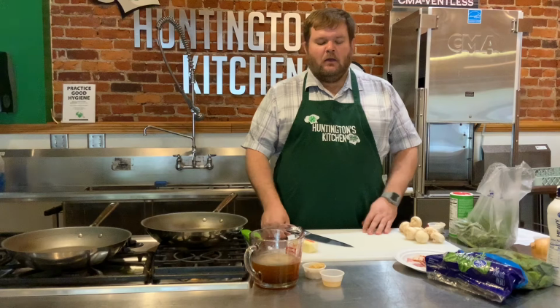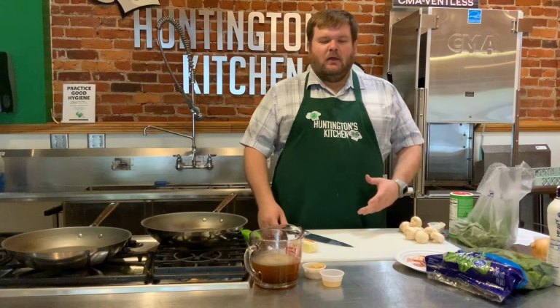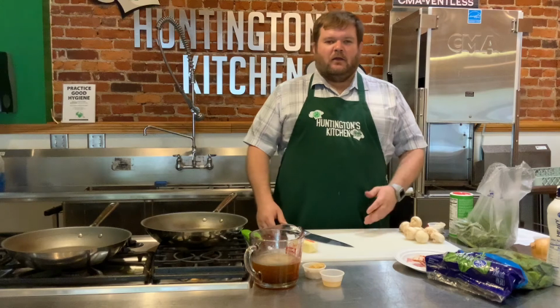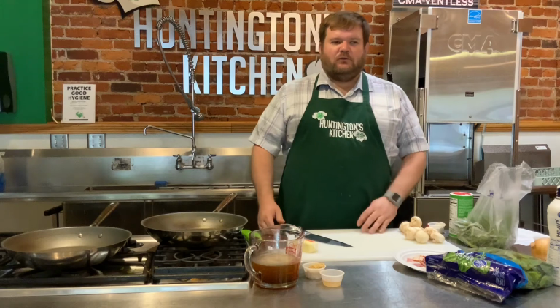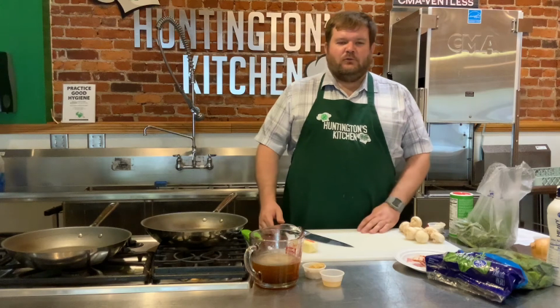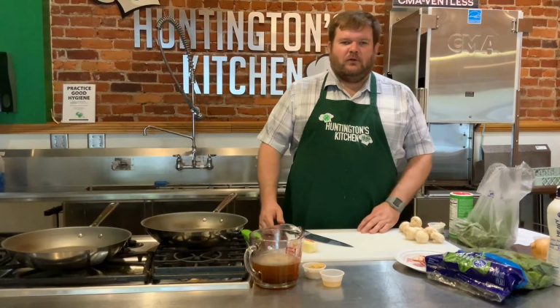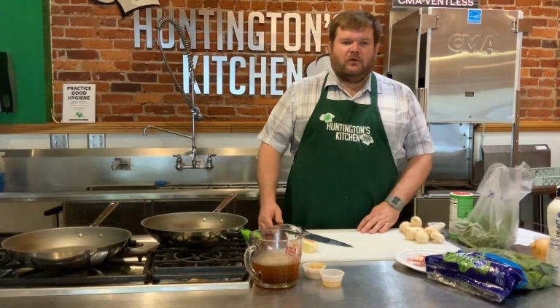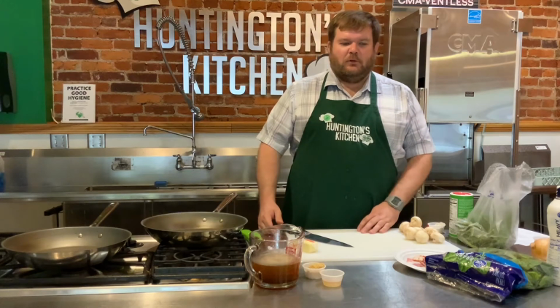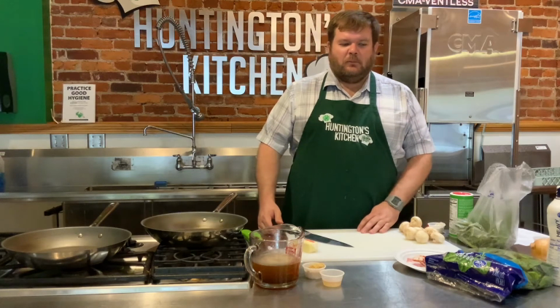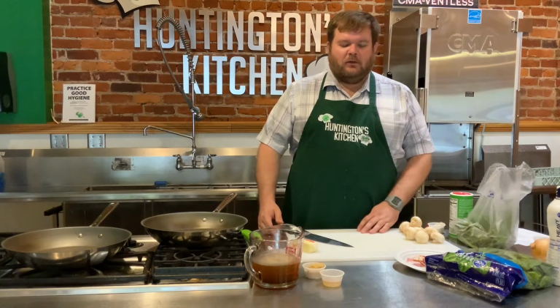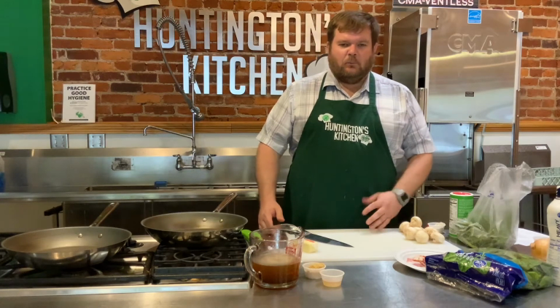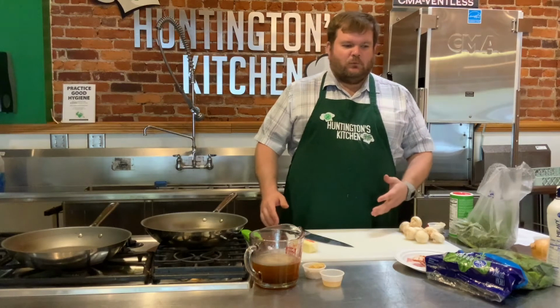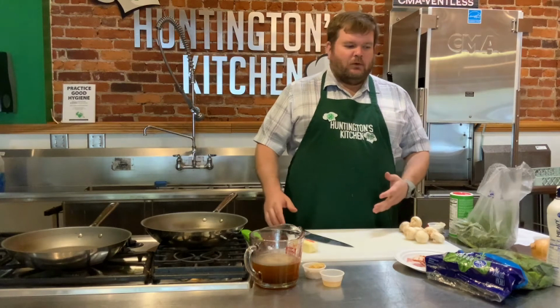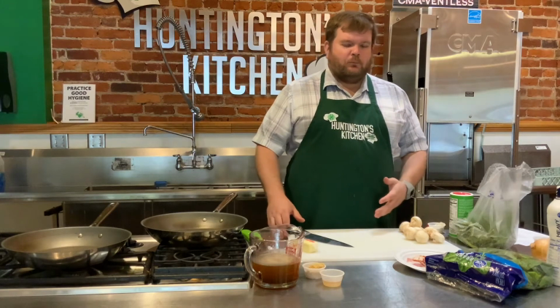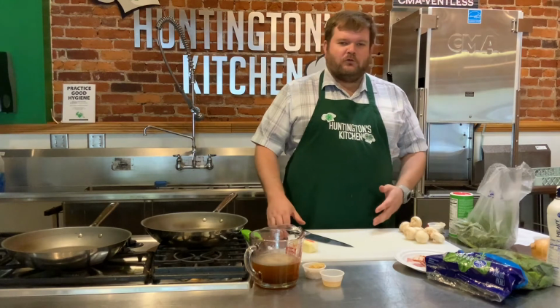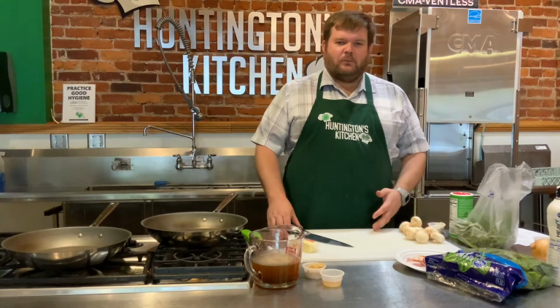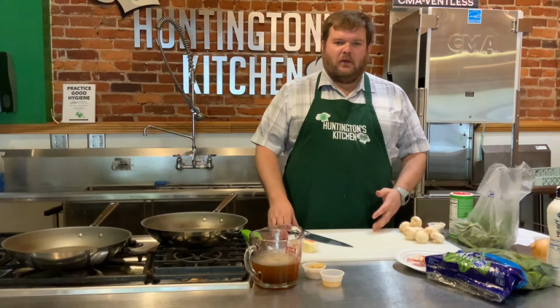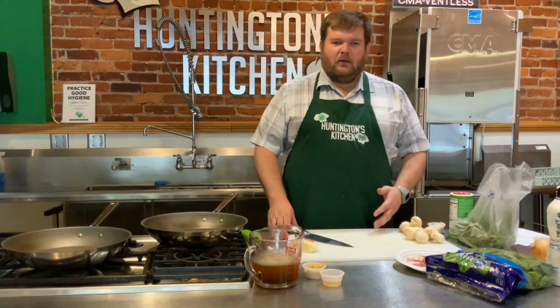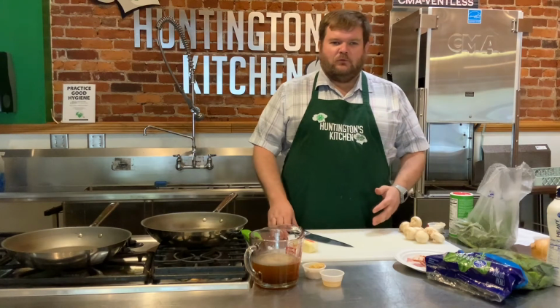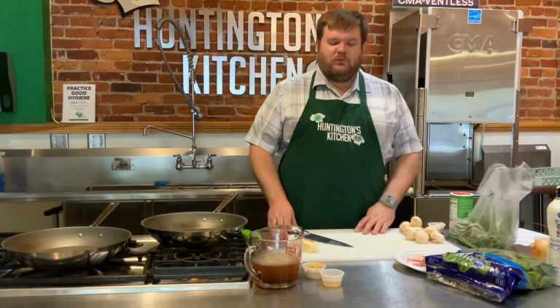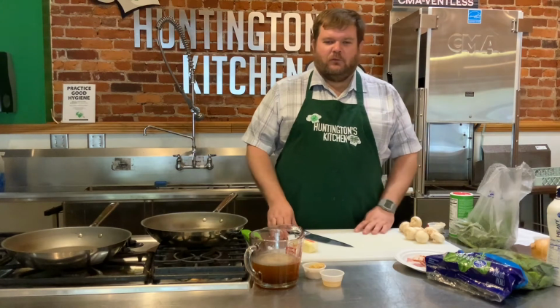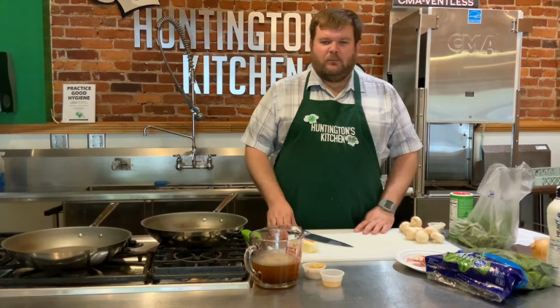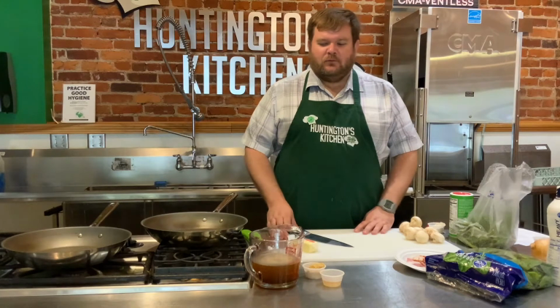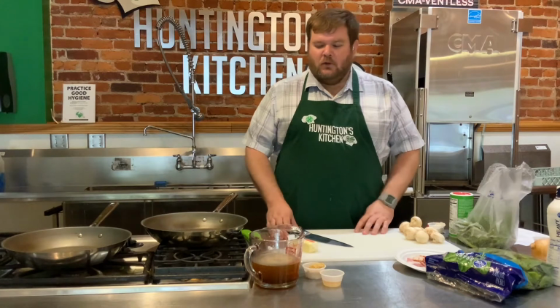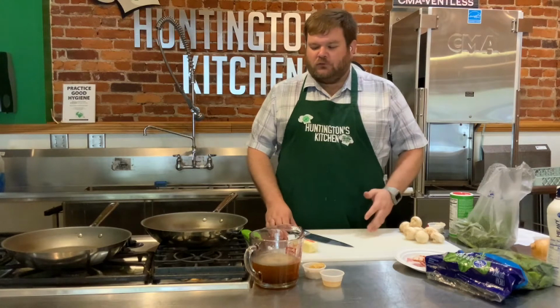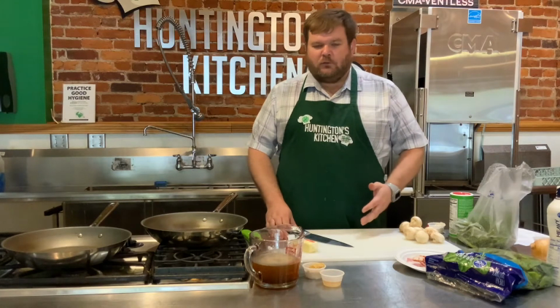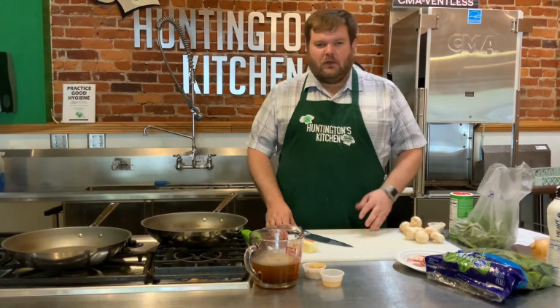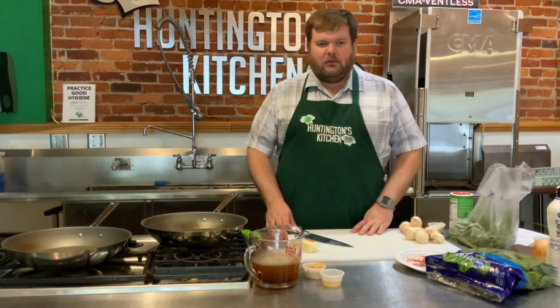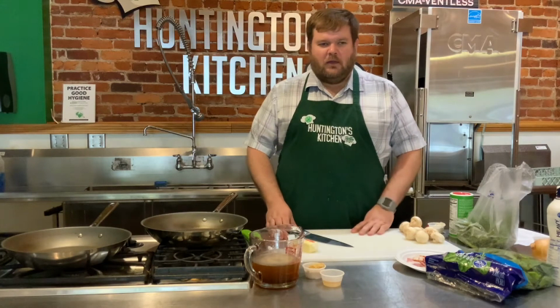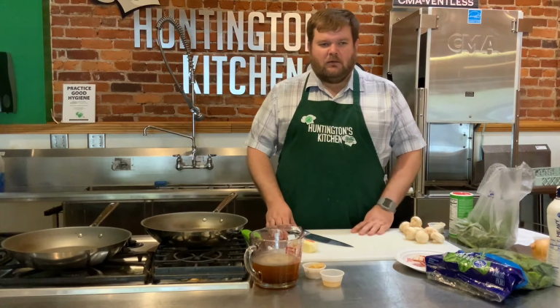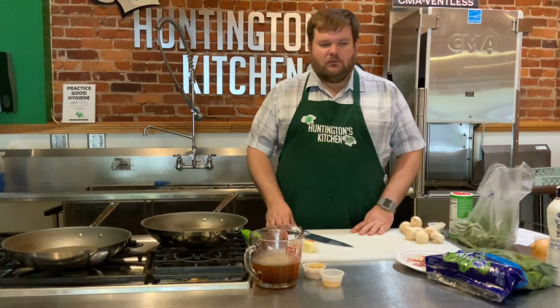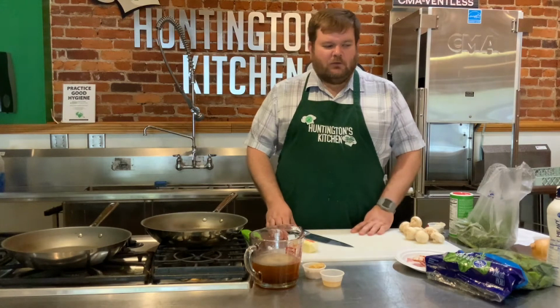Hey guys, thanks for tuning in. Today we are making mushroom smothered pork chops and sweet and sour green beans. So we're going to go ahead and get started.